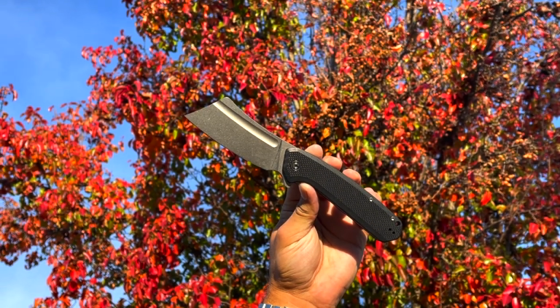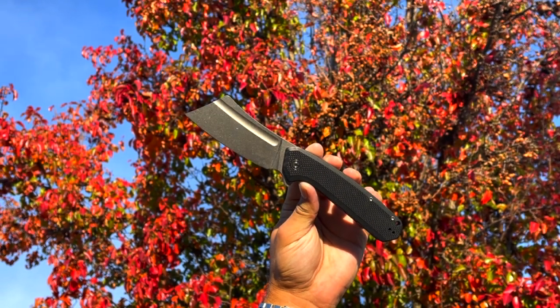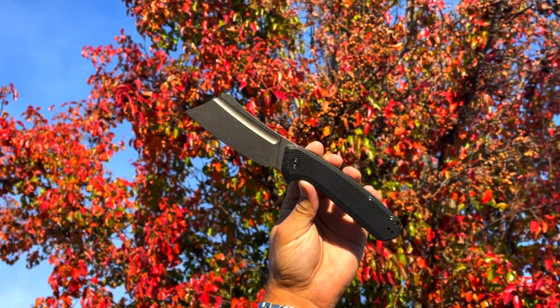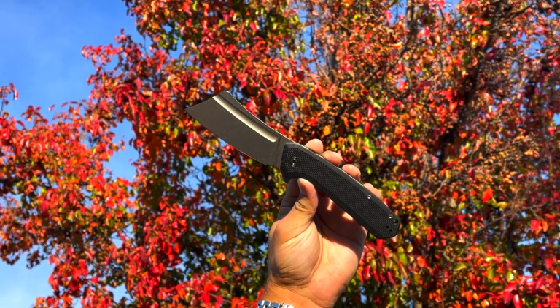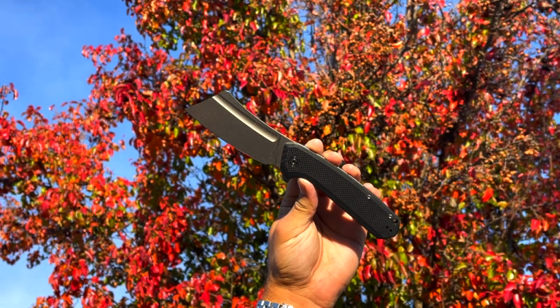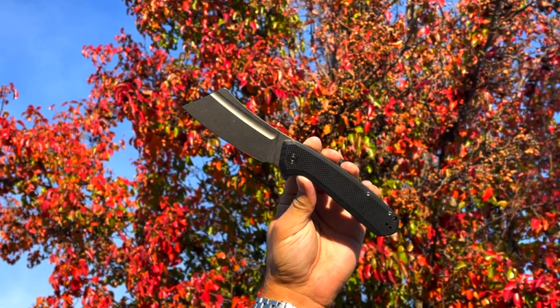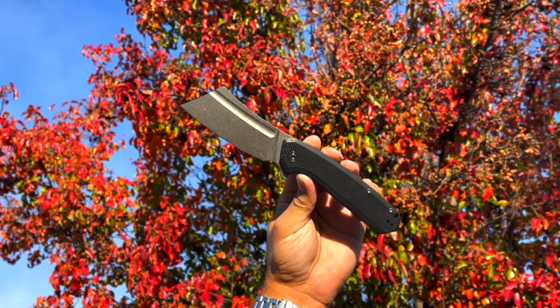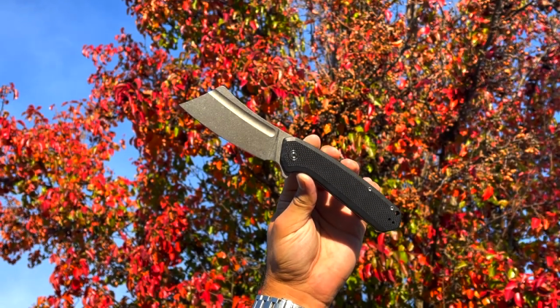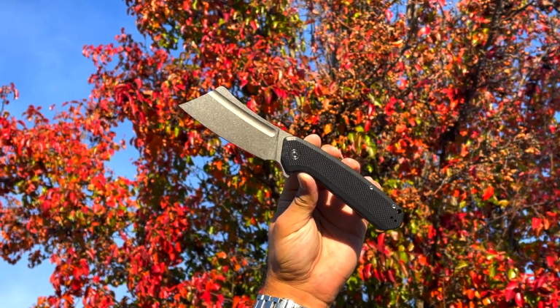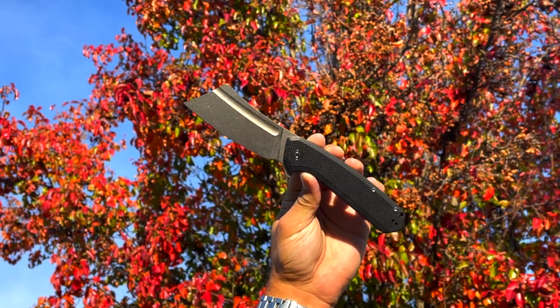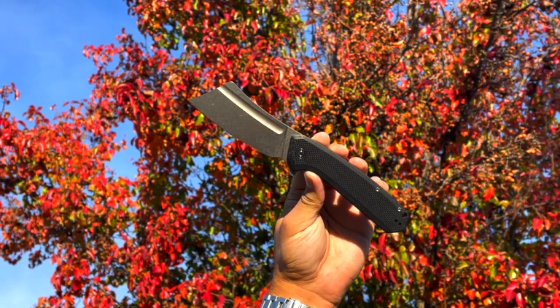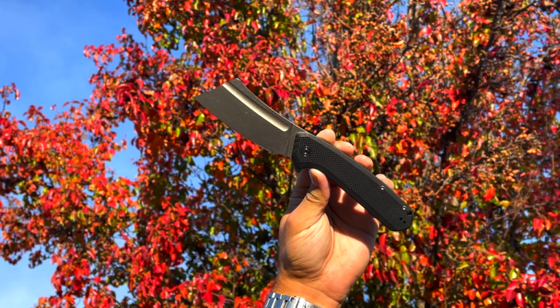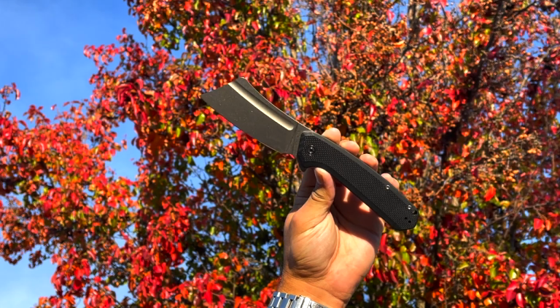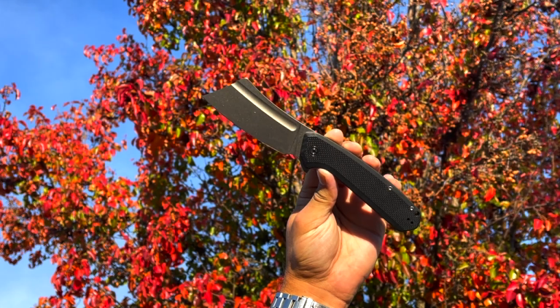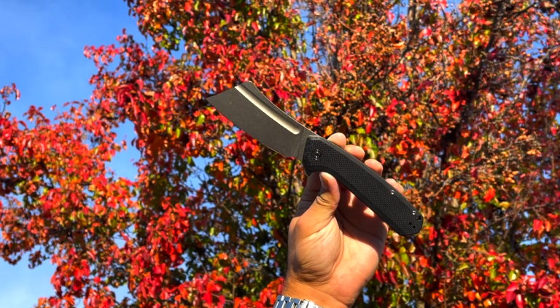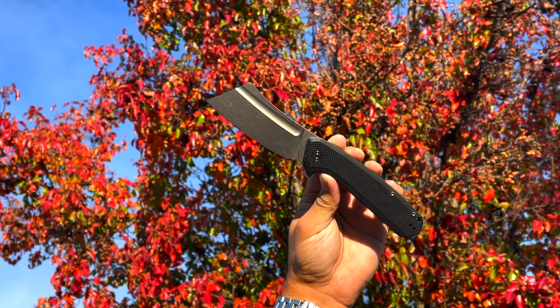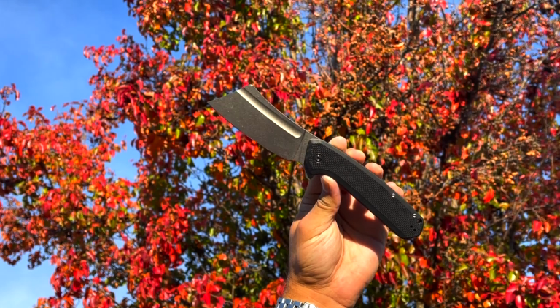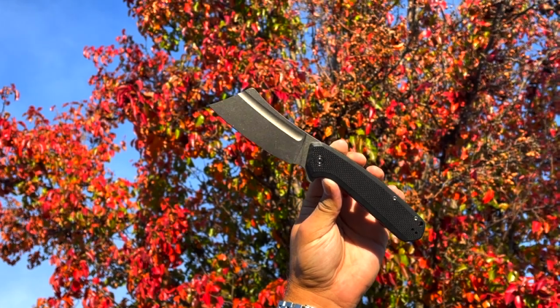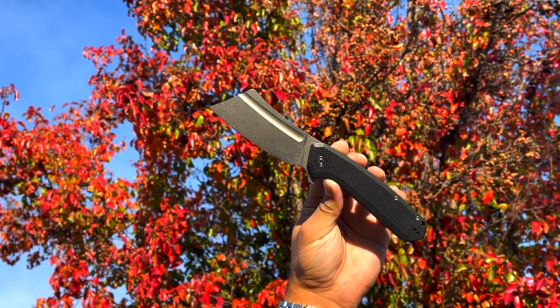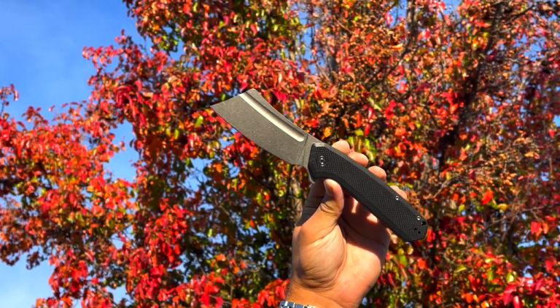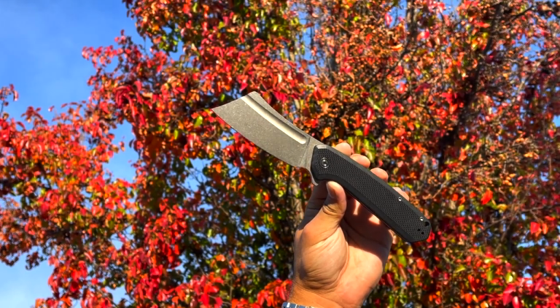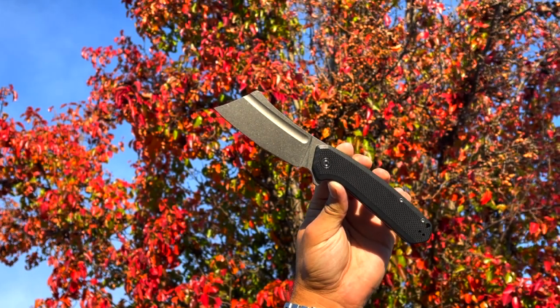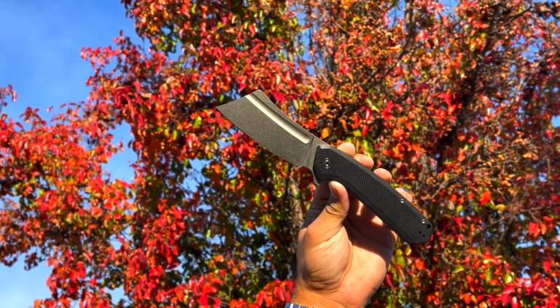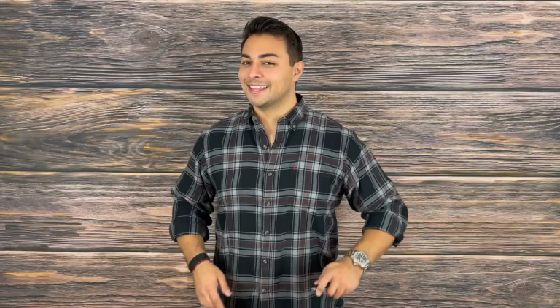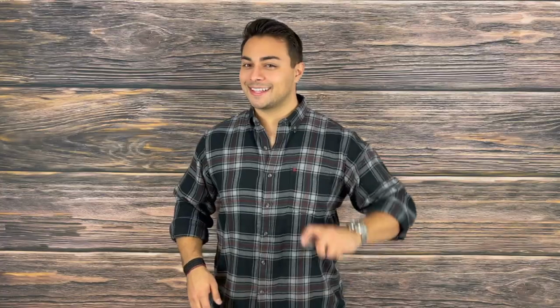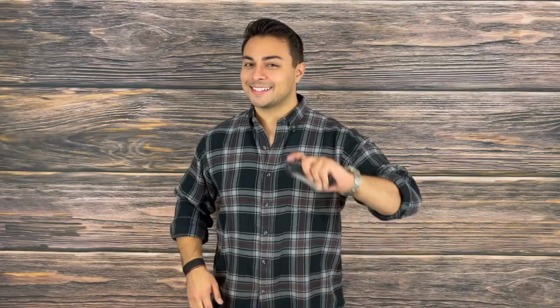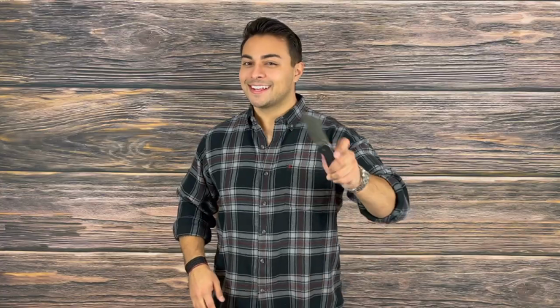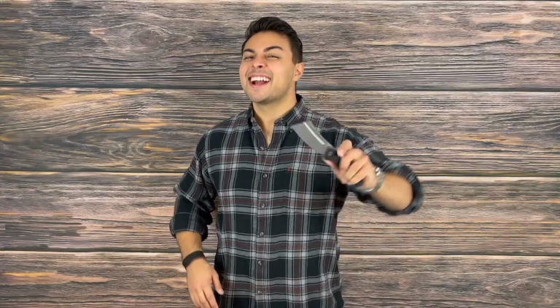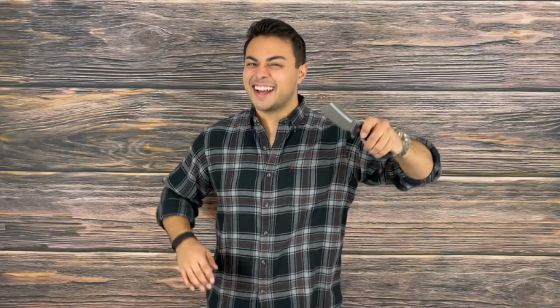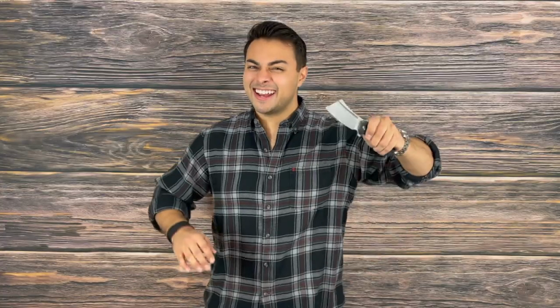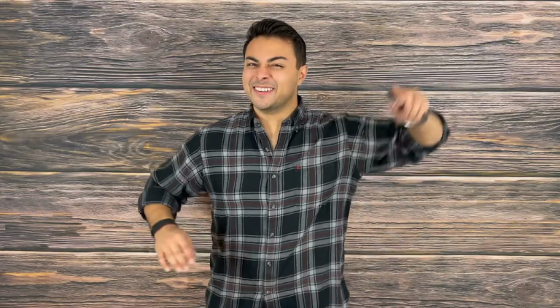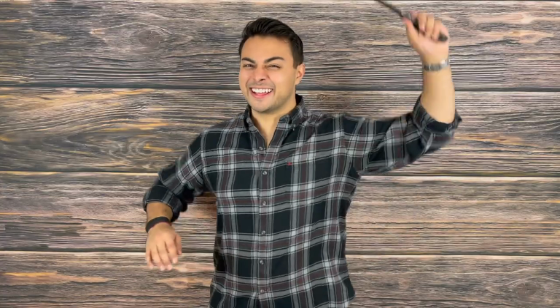The test is based on price, functionality, design, dependability, versatility, and carryability. Let's cut into it.